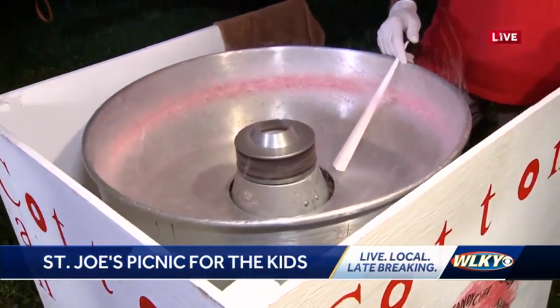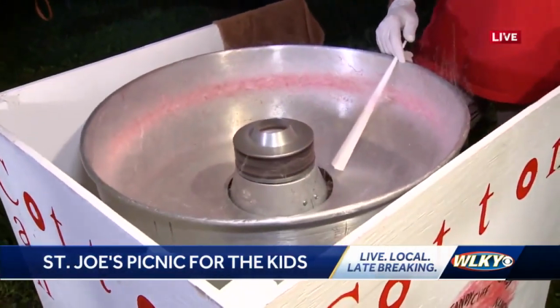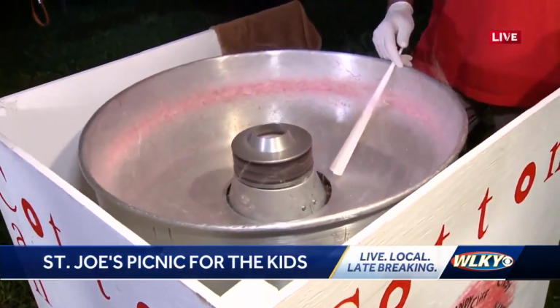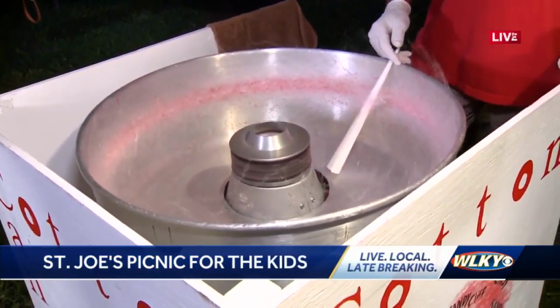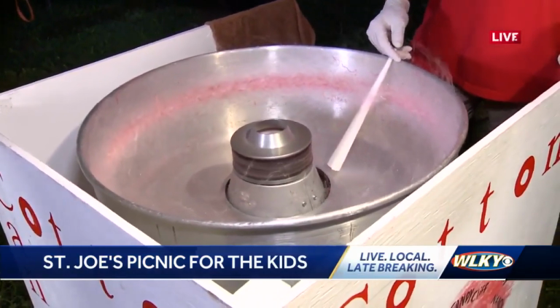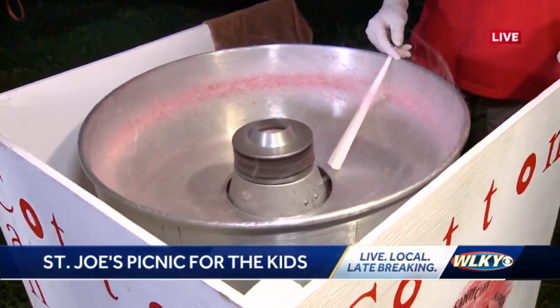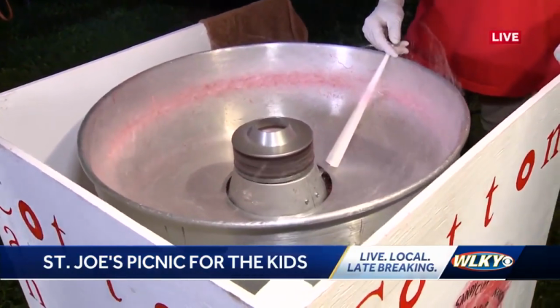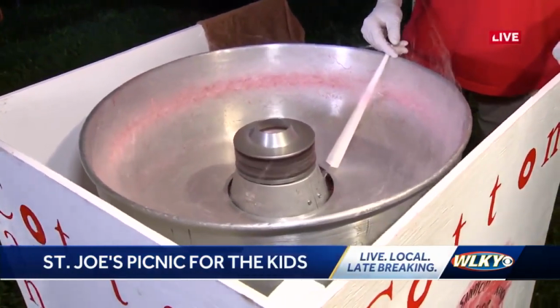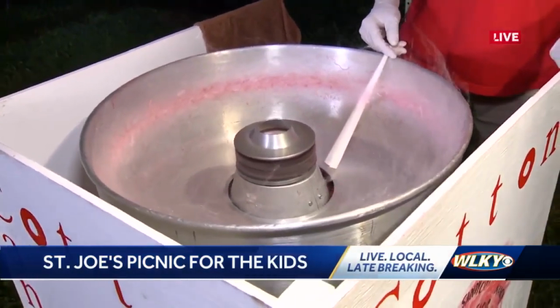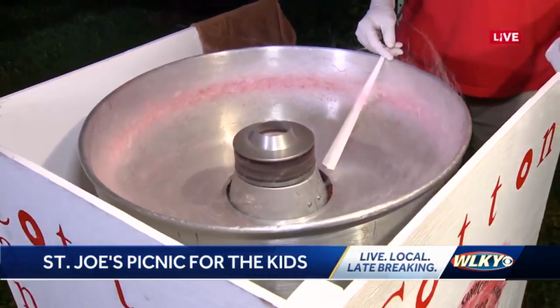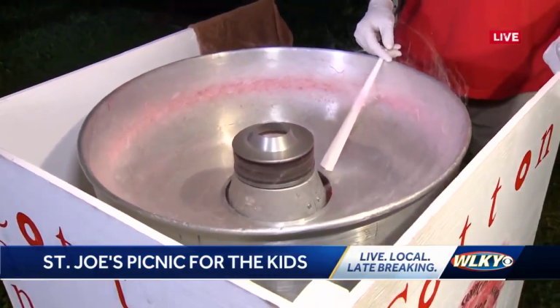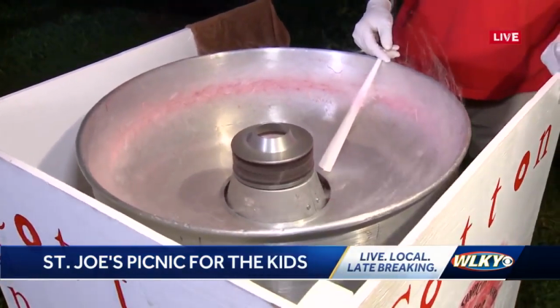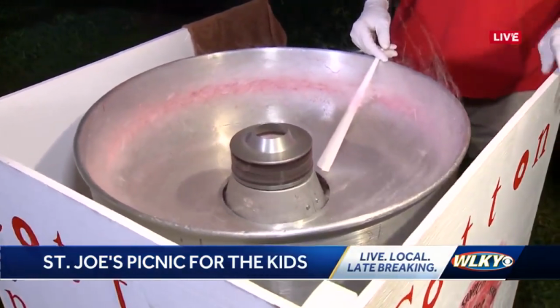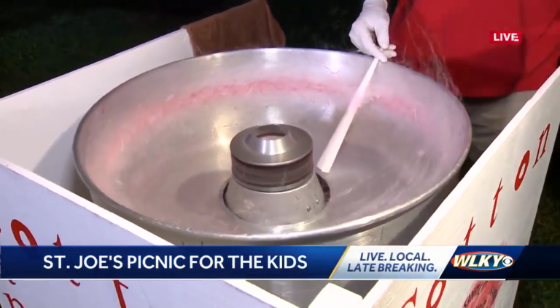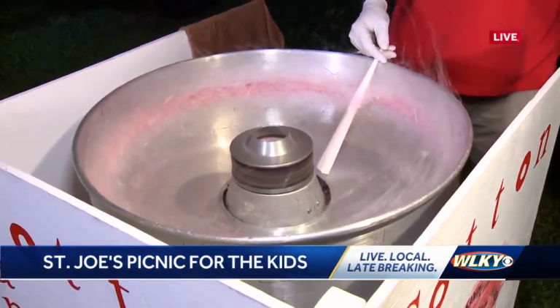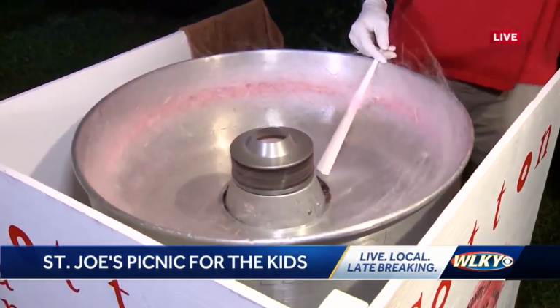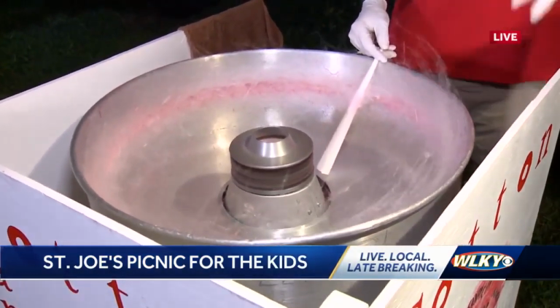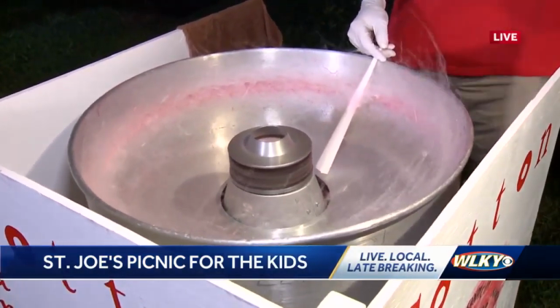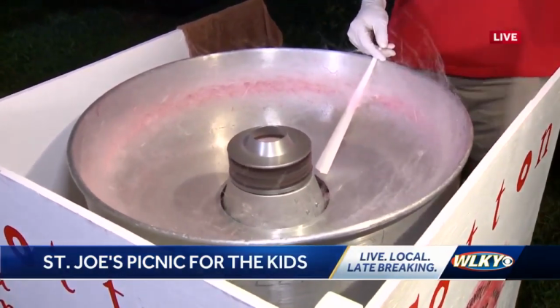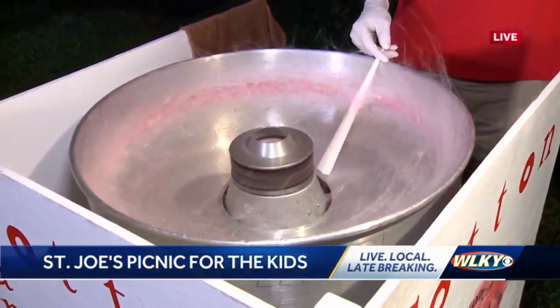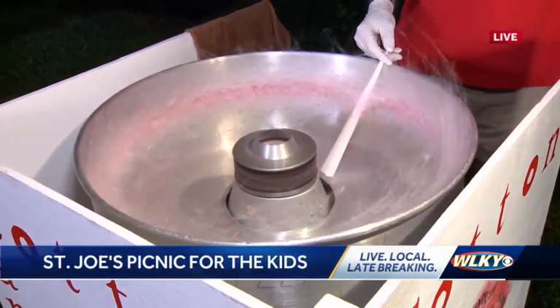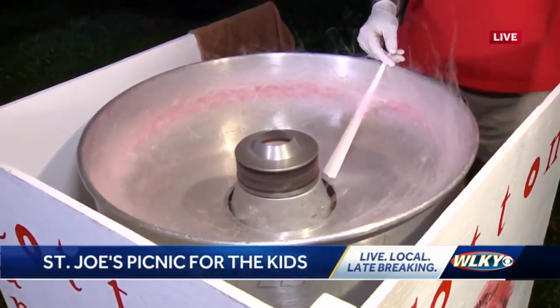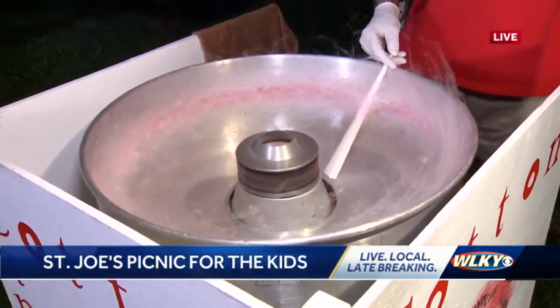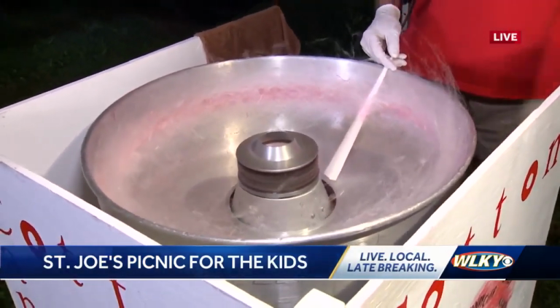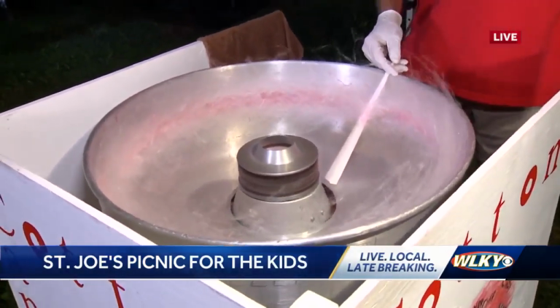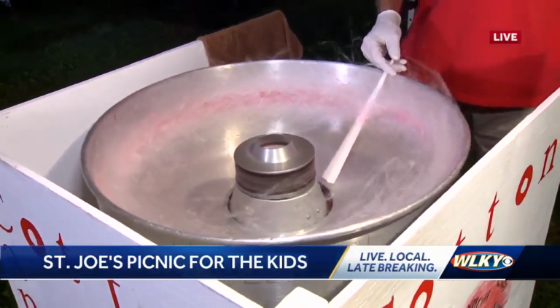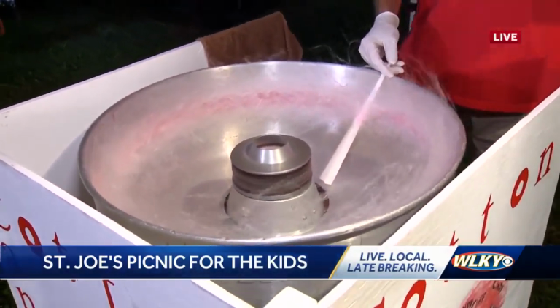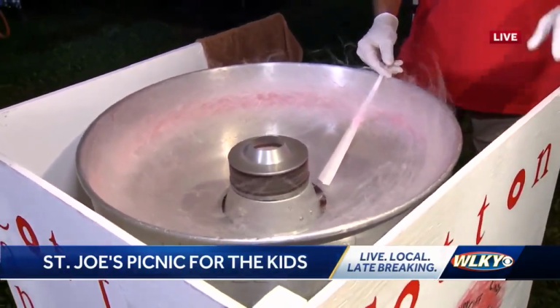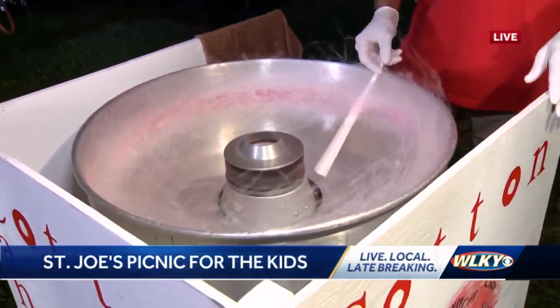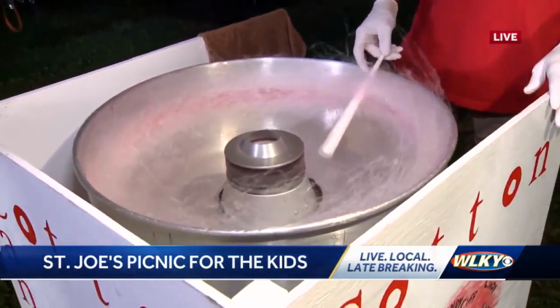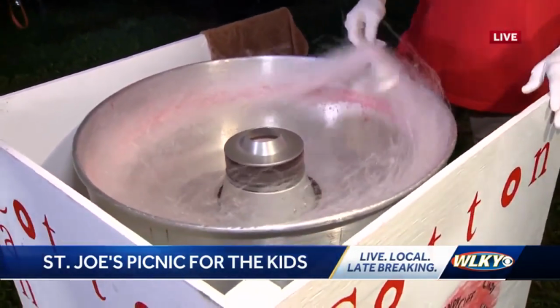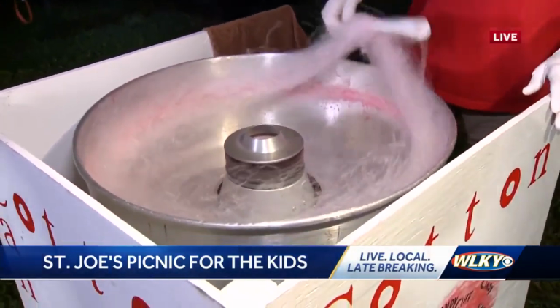We're wearing safety goggles because we don't need the flying cotton candy and the sugar to hit us in the face. Correct.